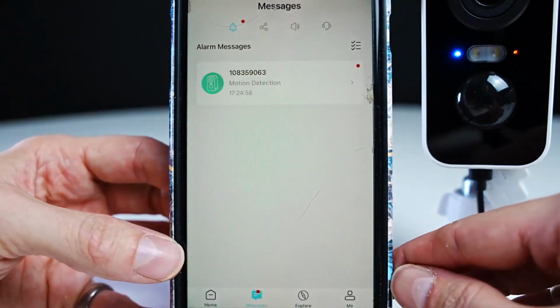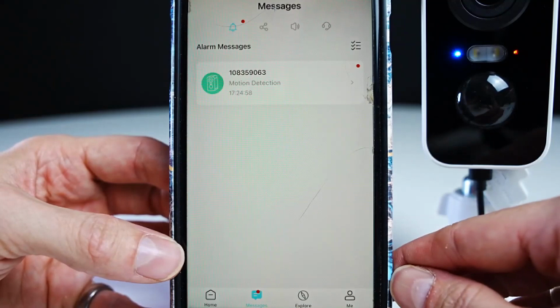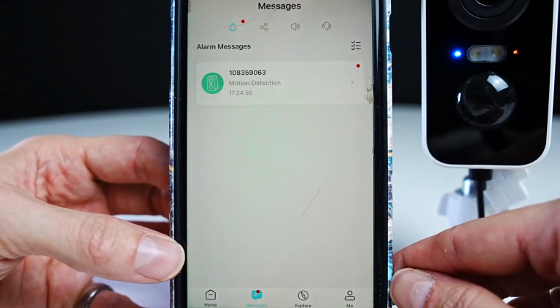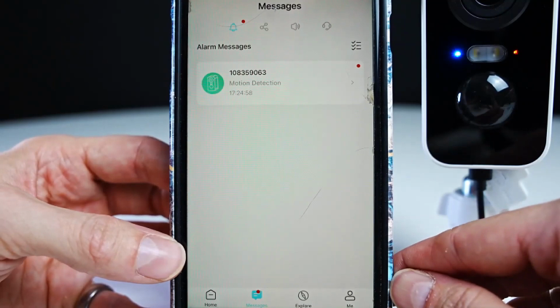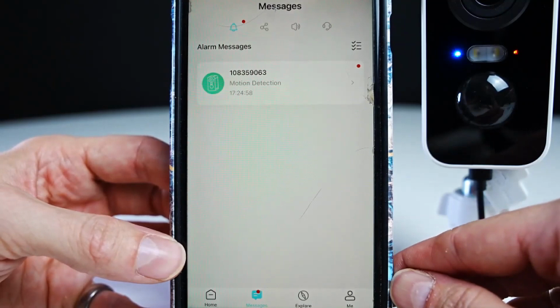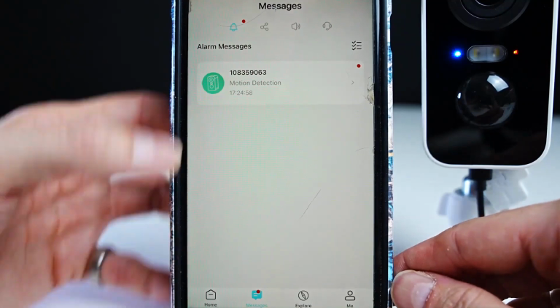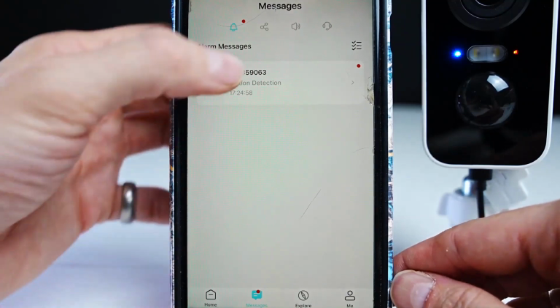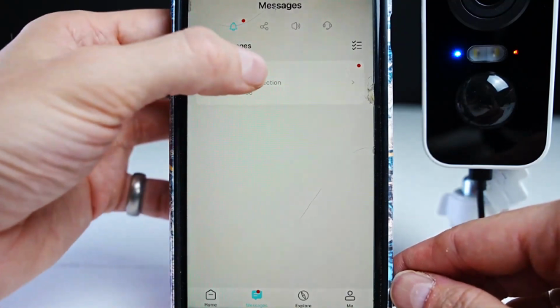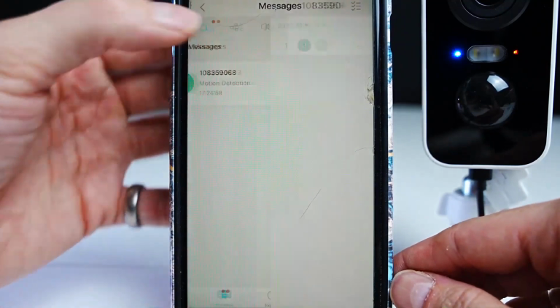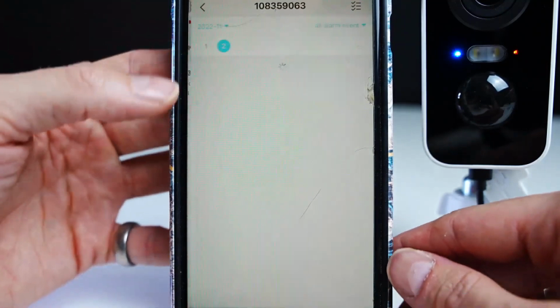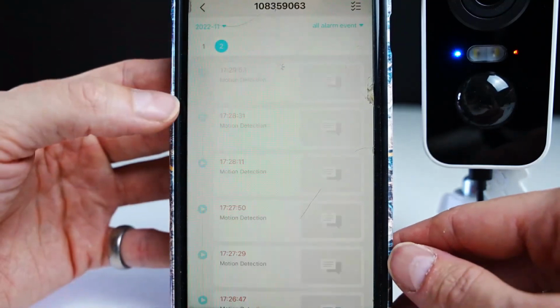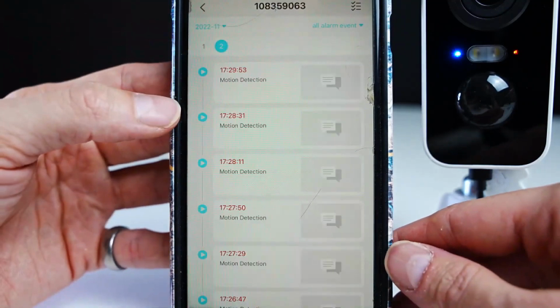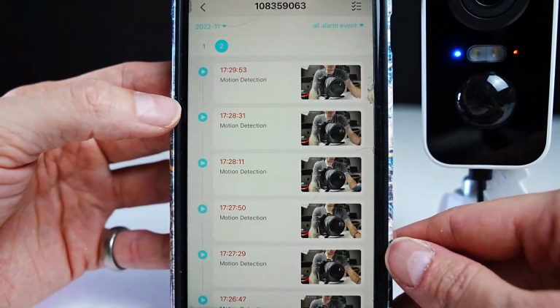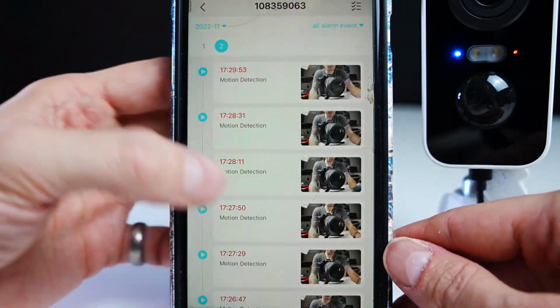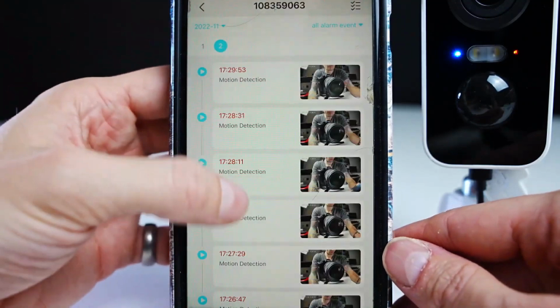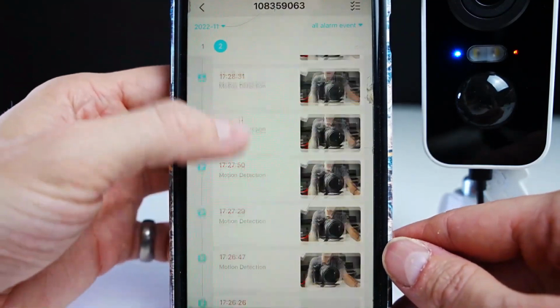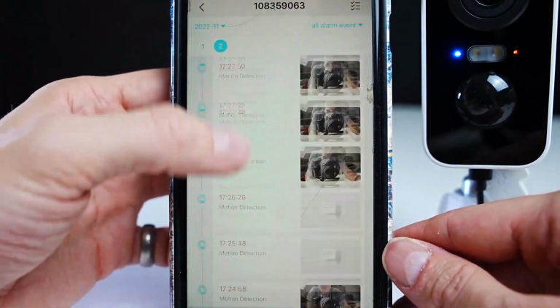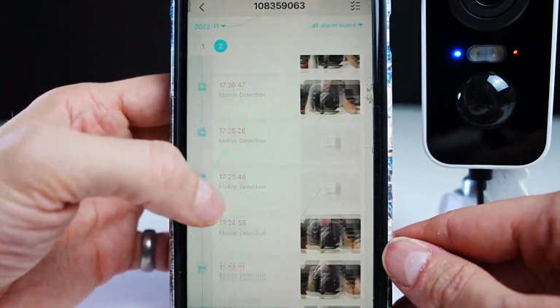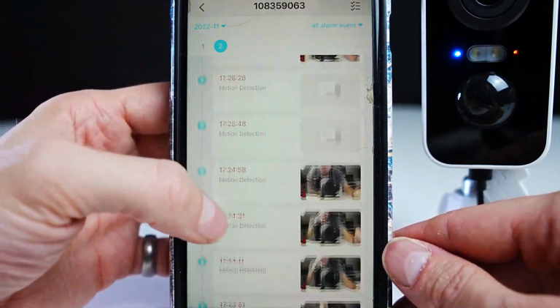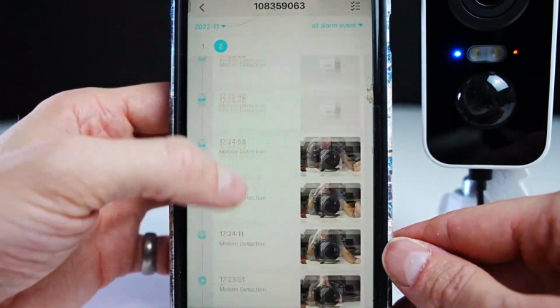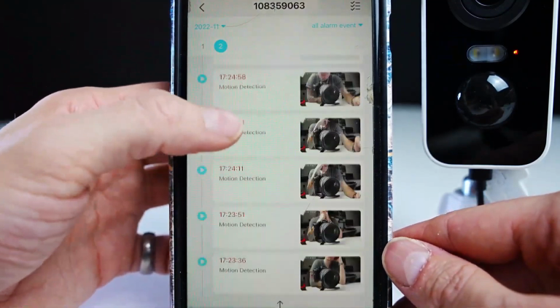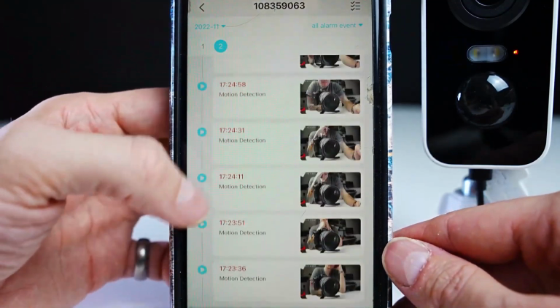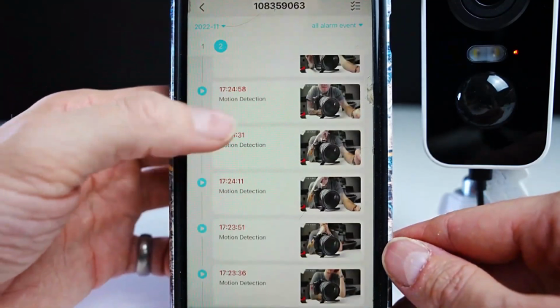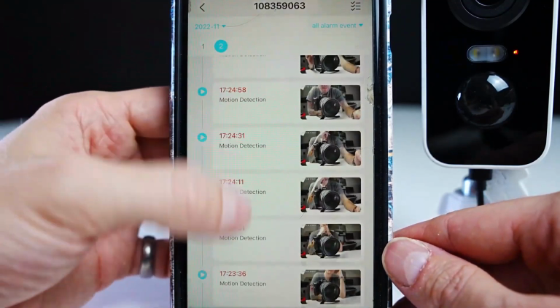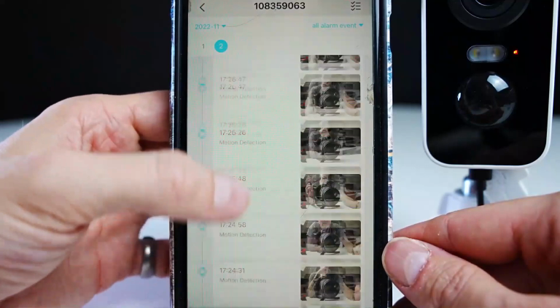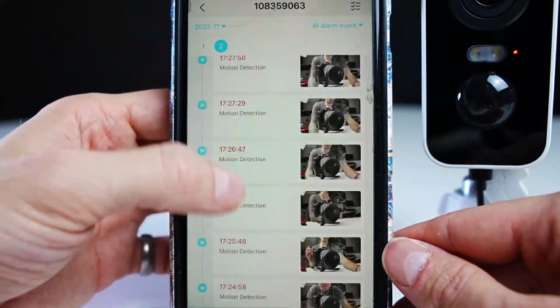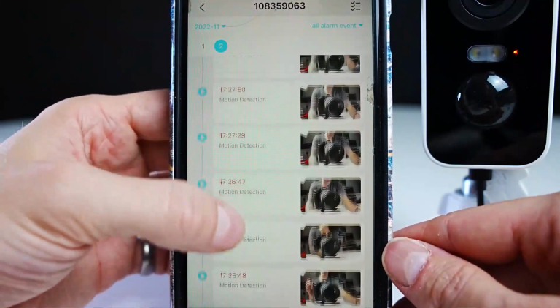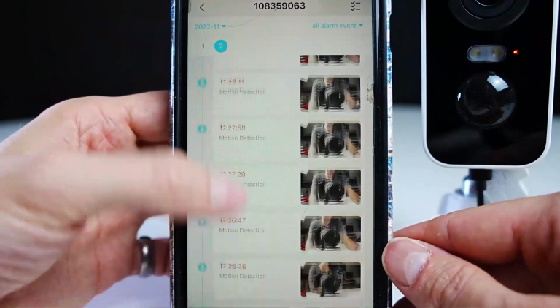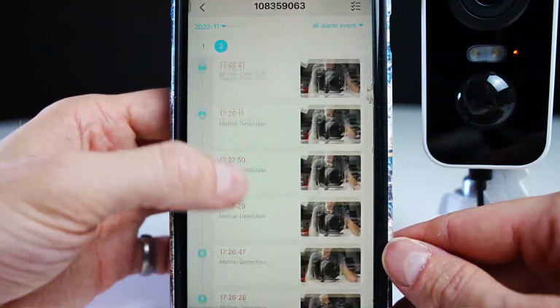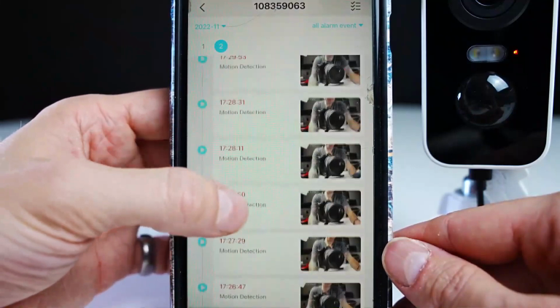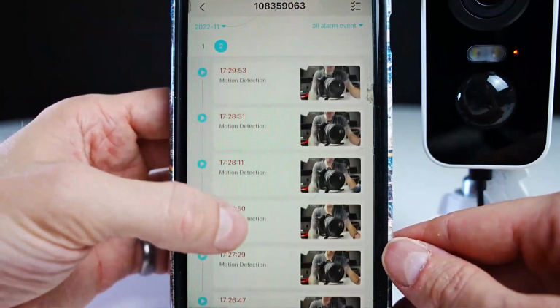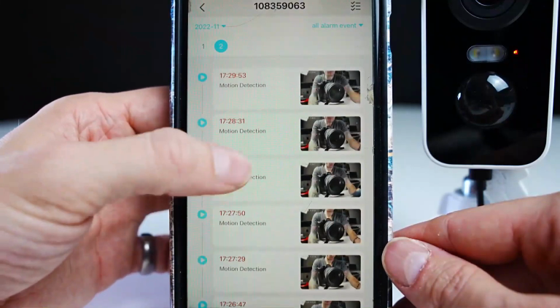If you go to the messages tab and click on motion detection, you'll see all the short clips and the times when motion detection was triggered.